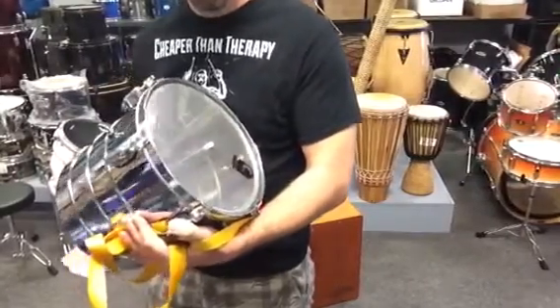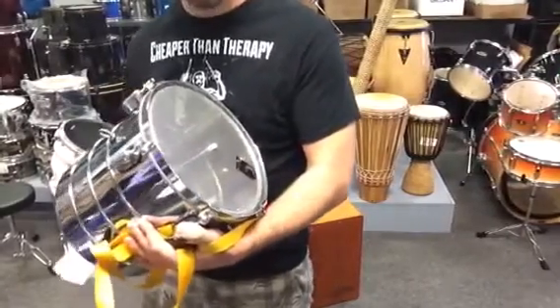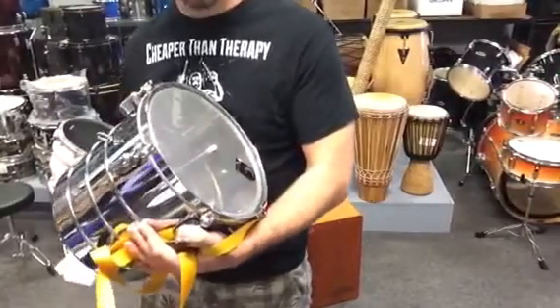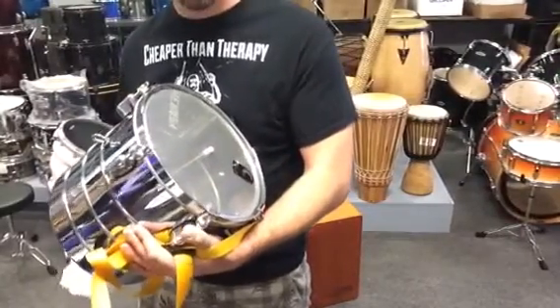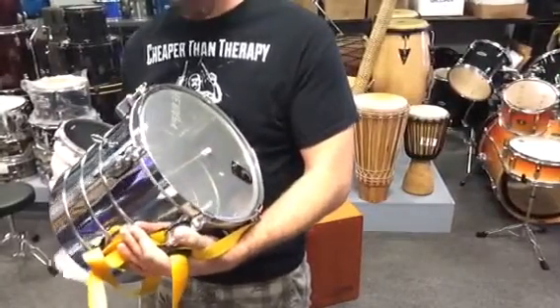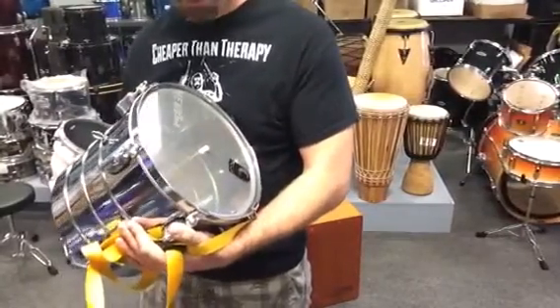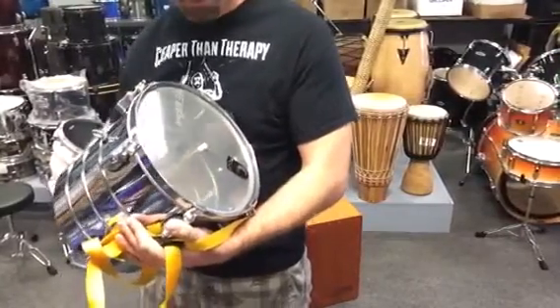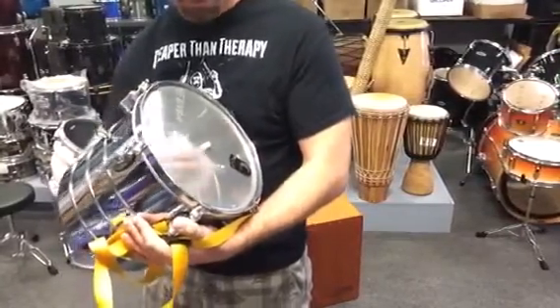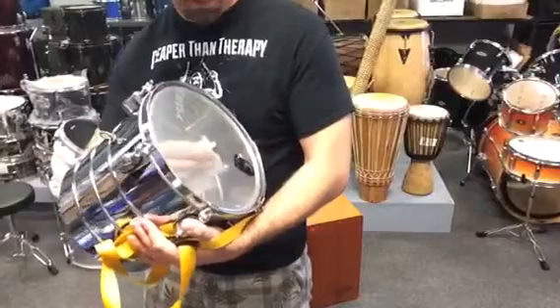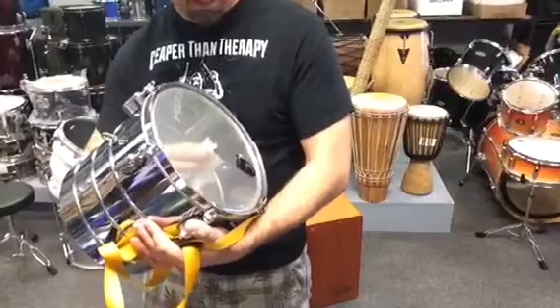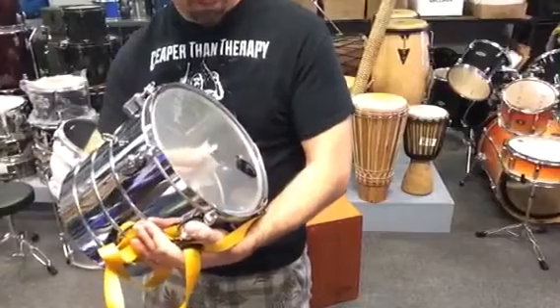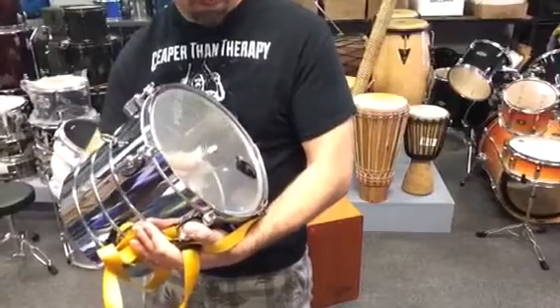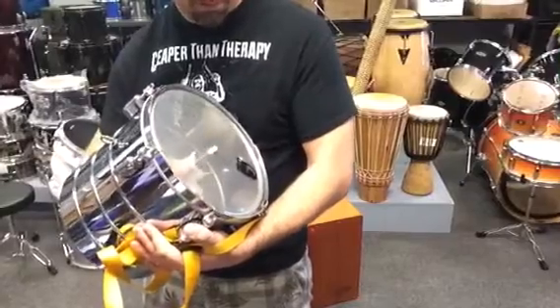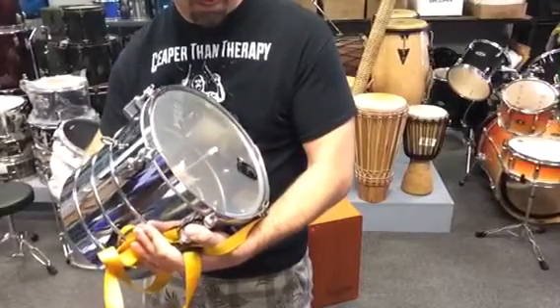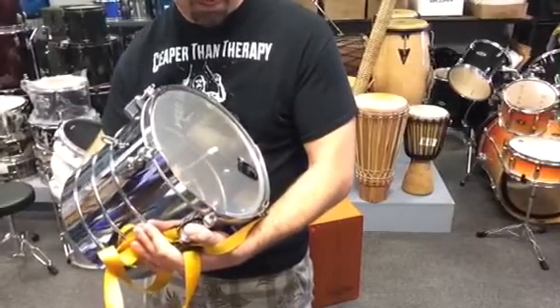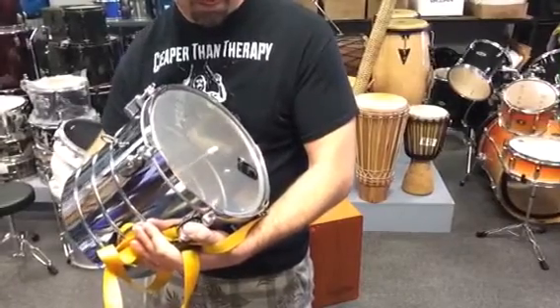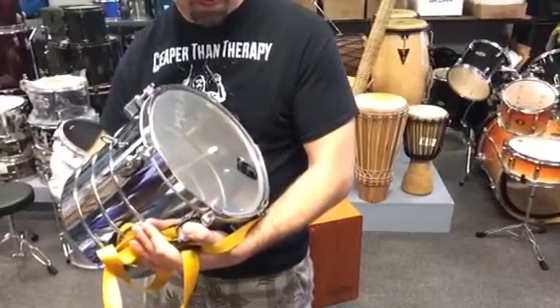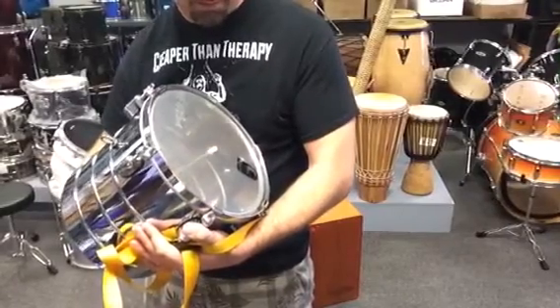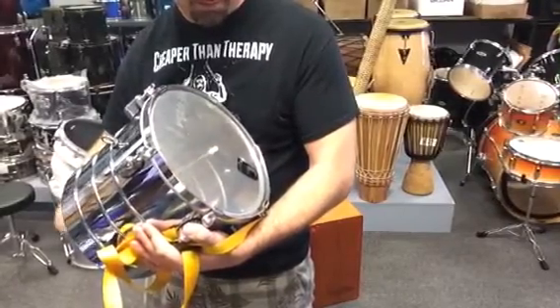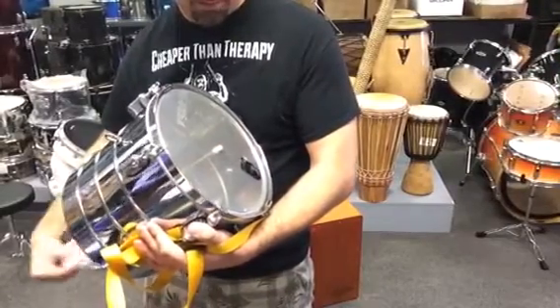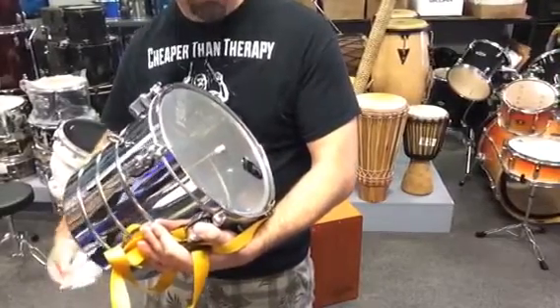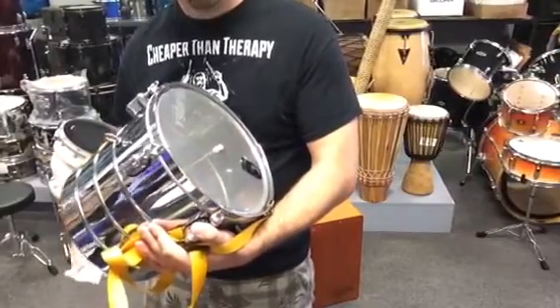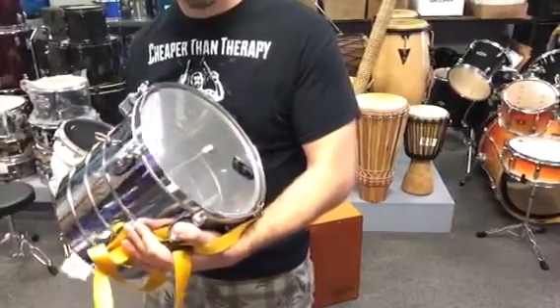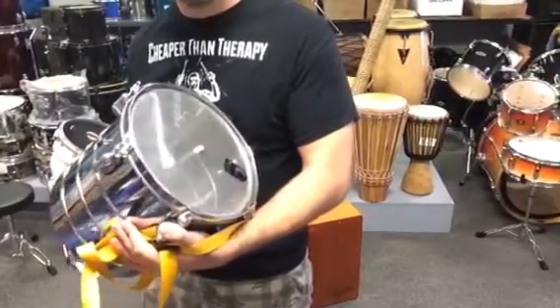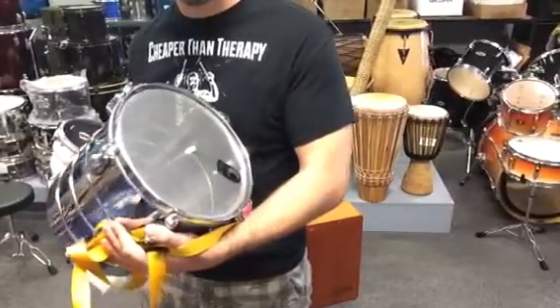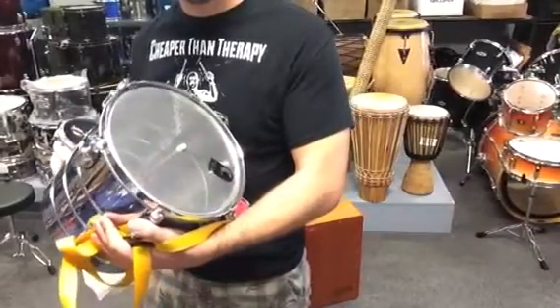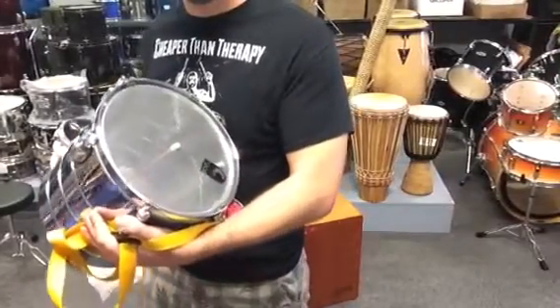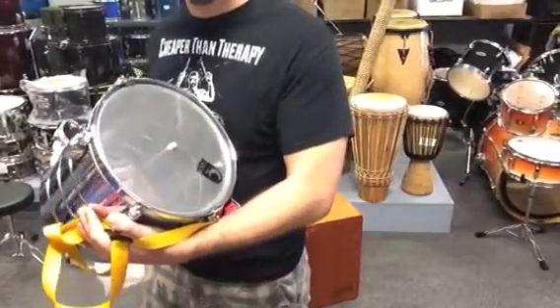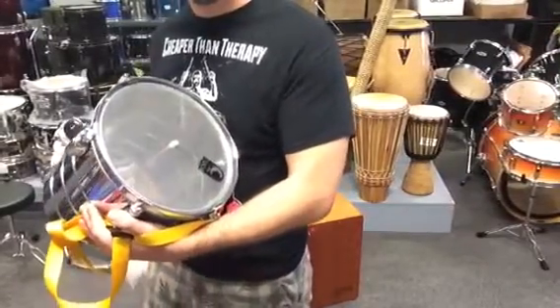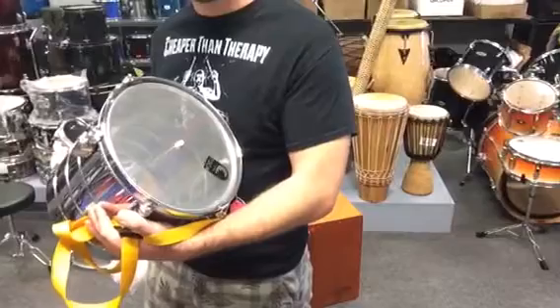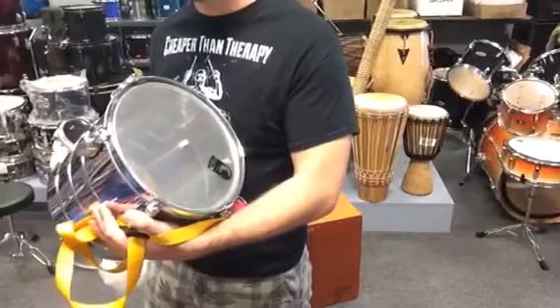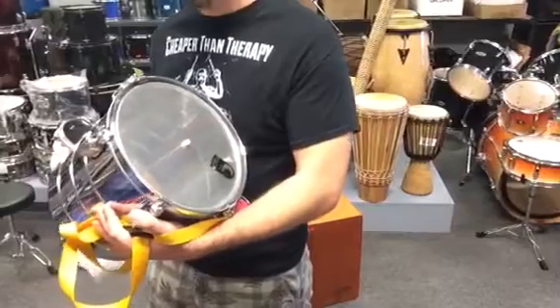So this is a guica. It's also very similar to another instrument known as a lion's roar.